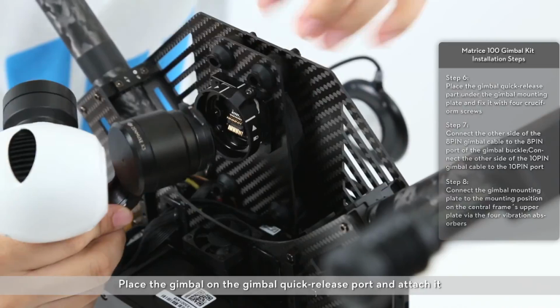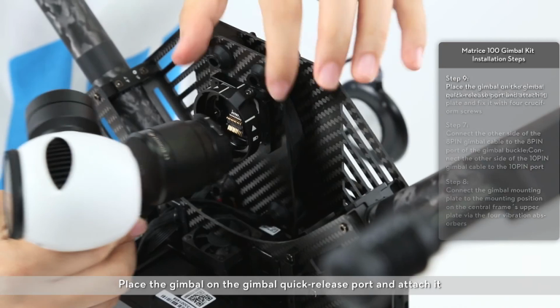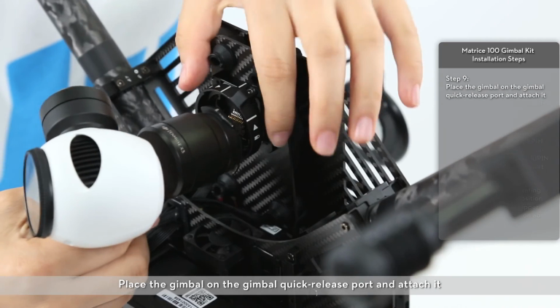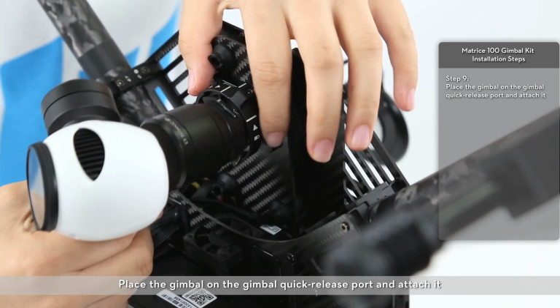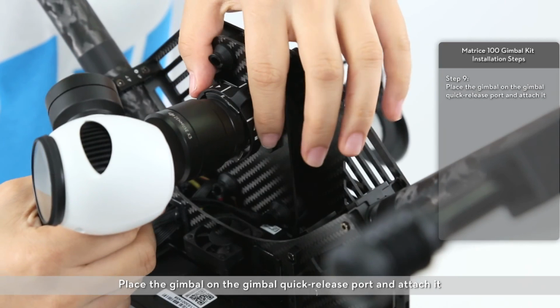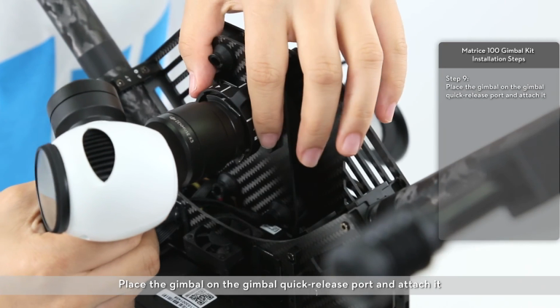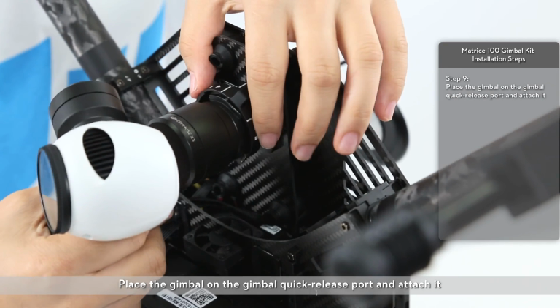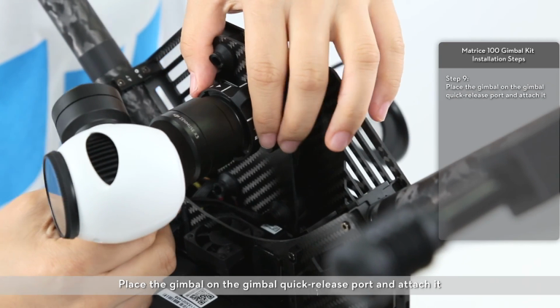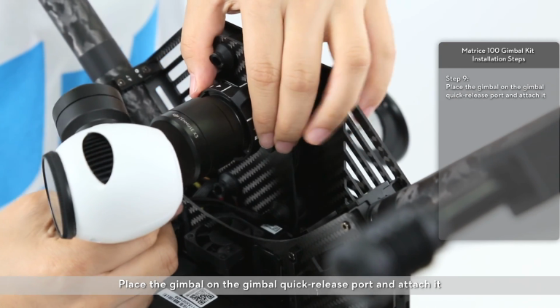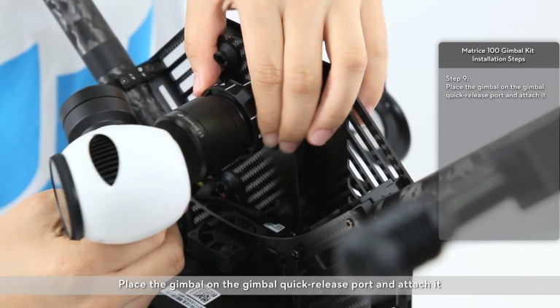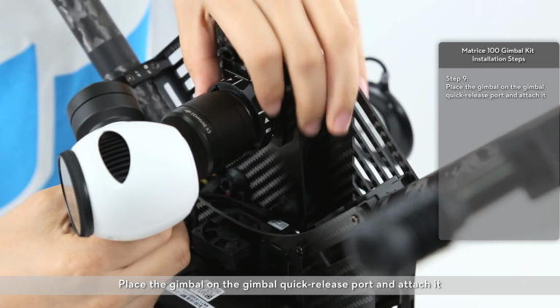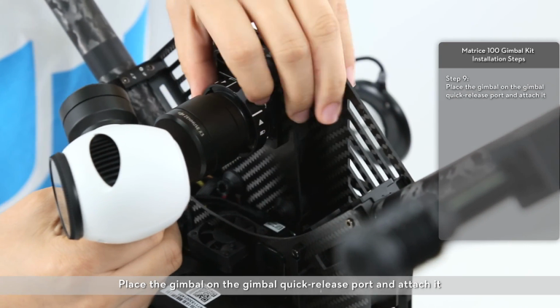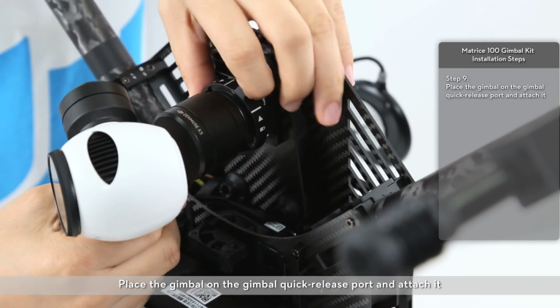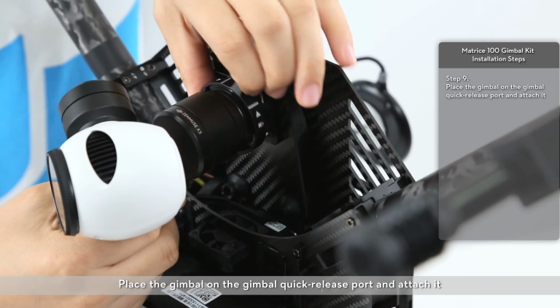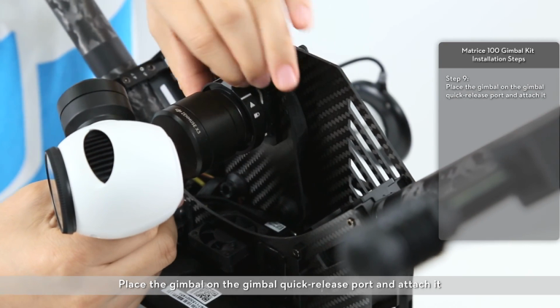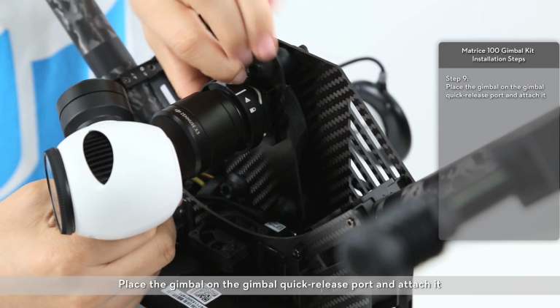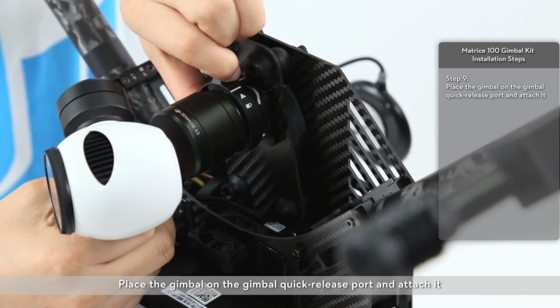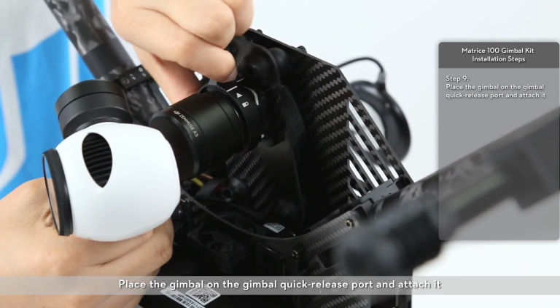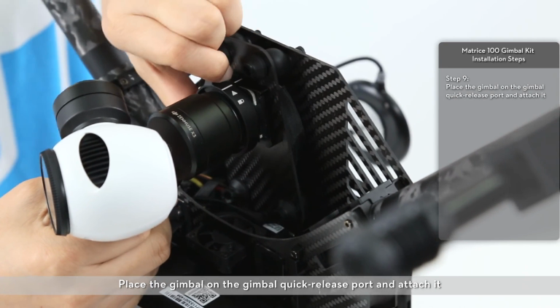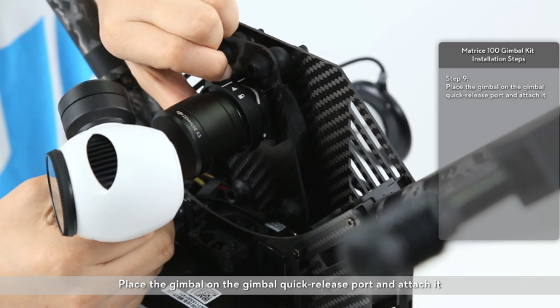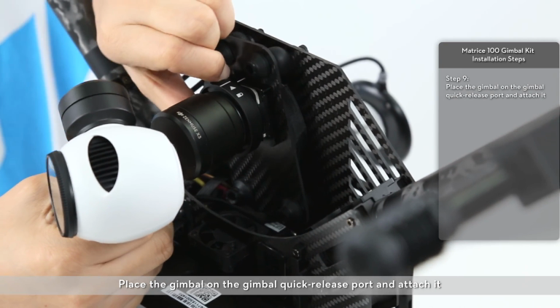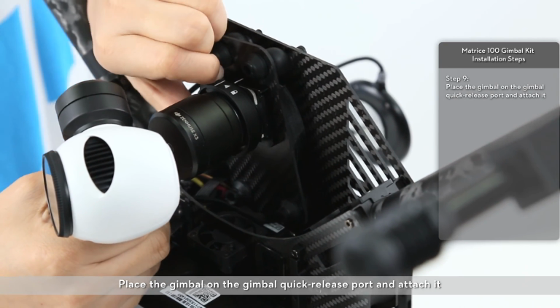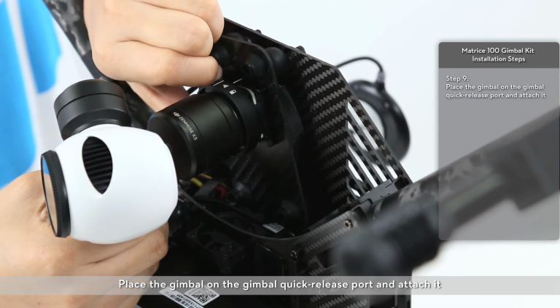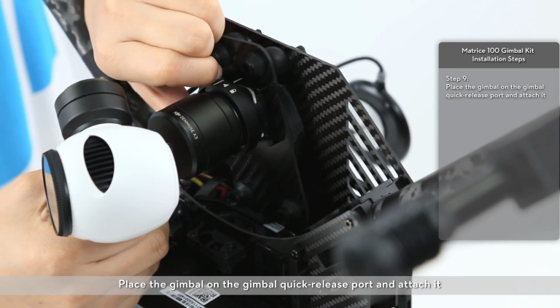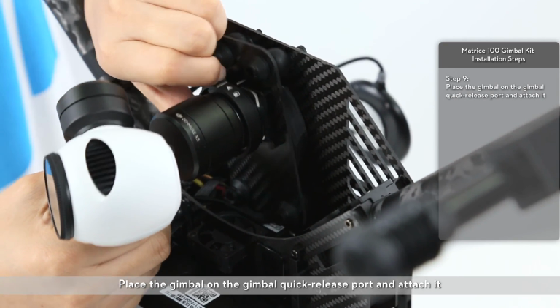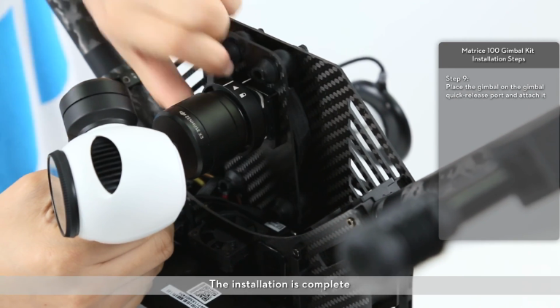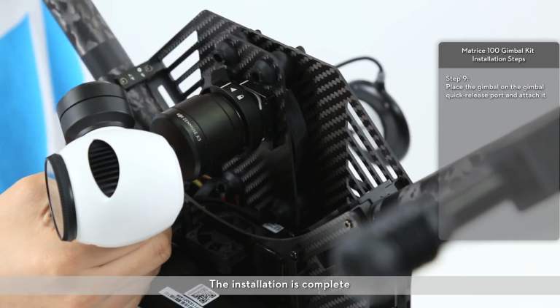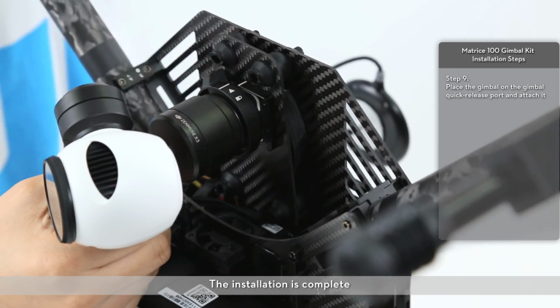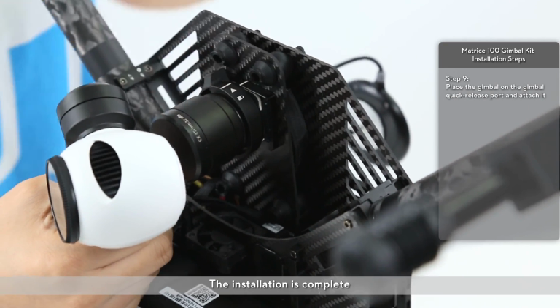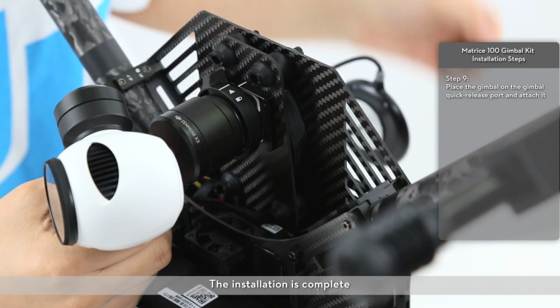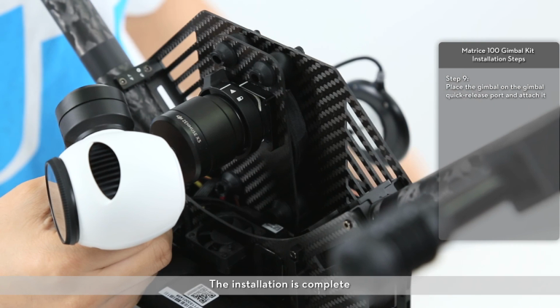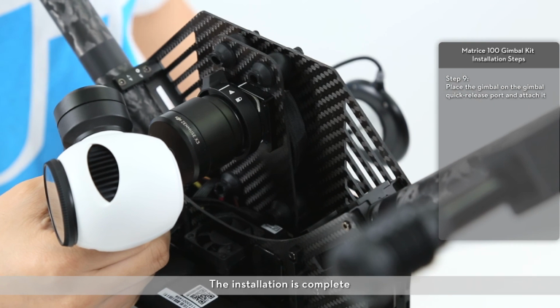Place the gimbal on the gimbal quick-release port and attach it. The installation is complete.